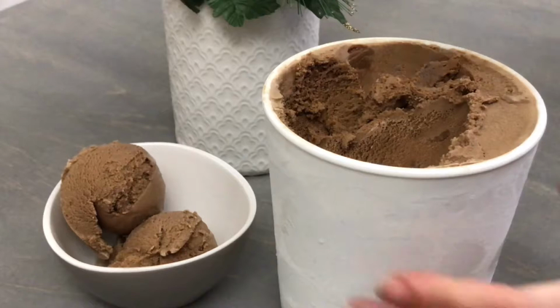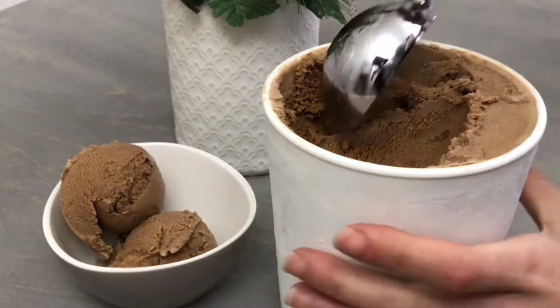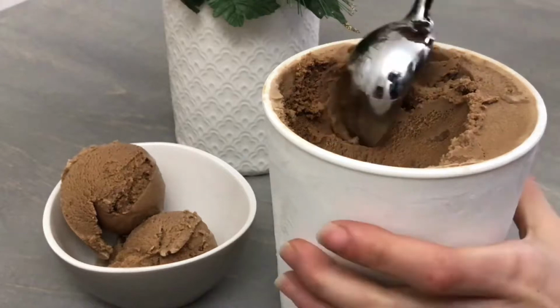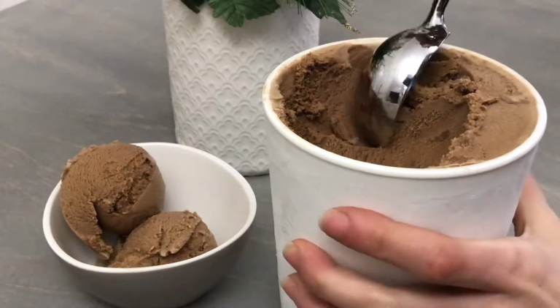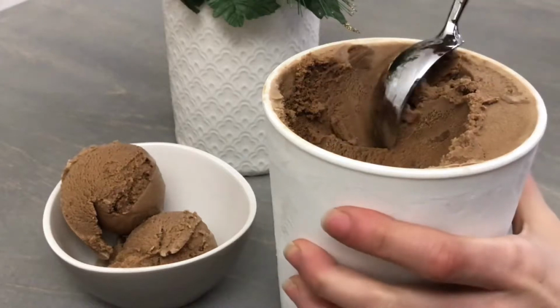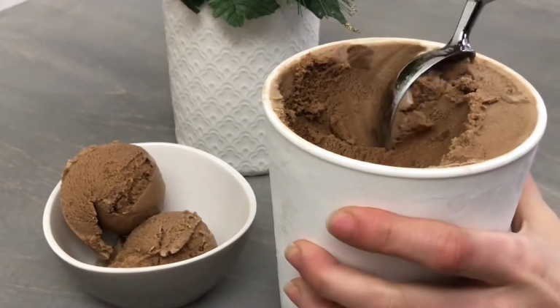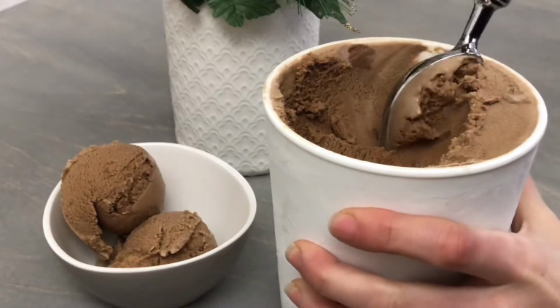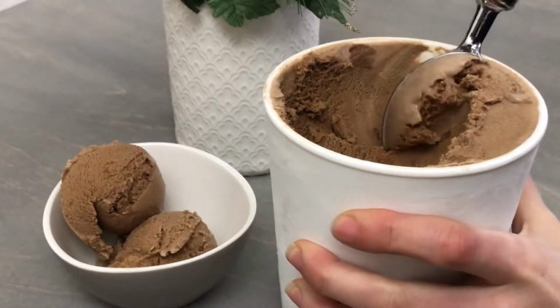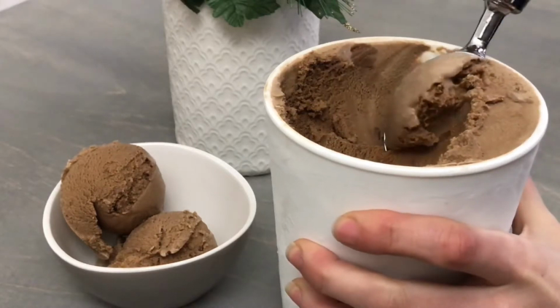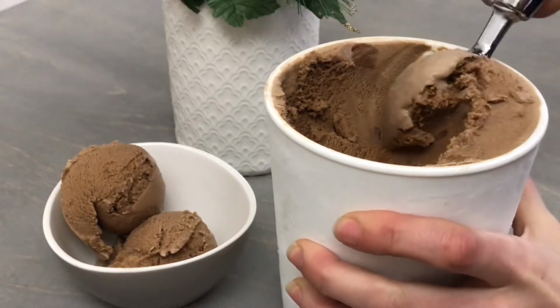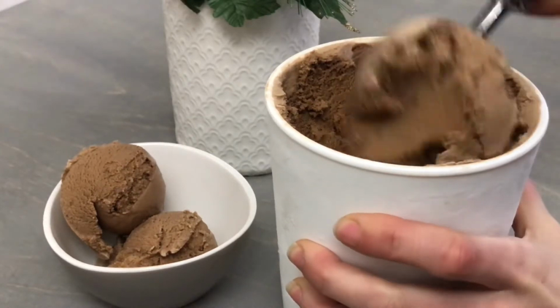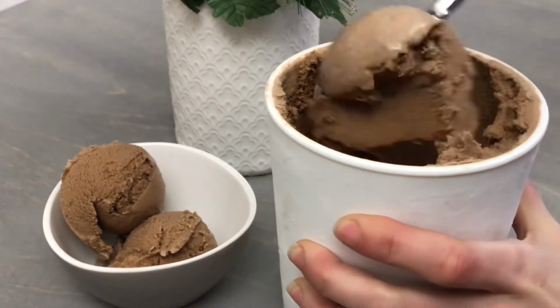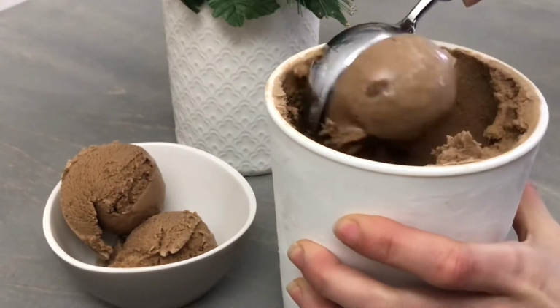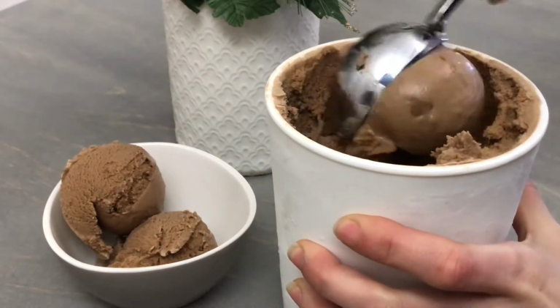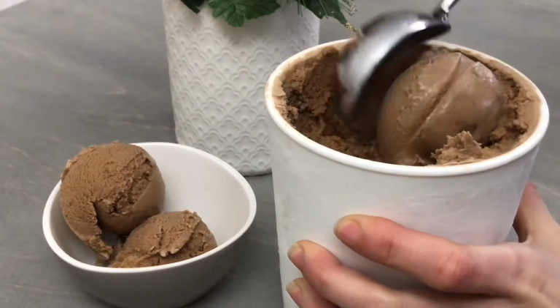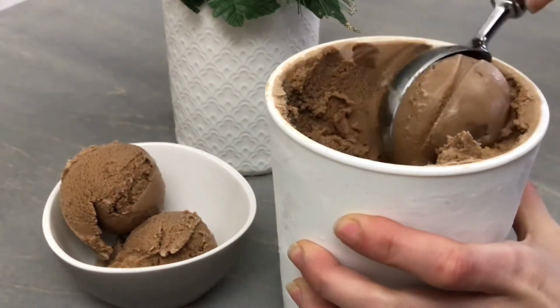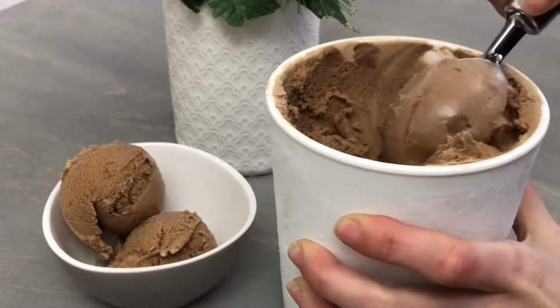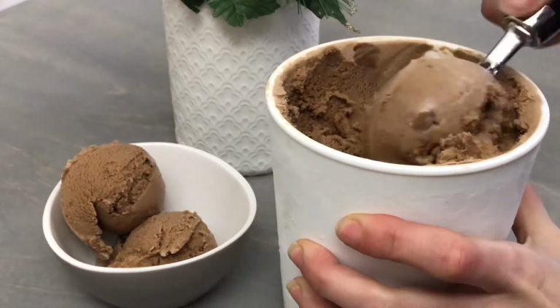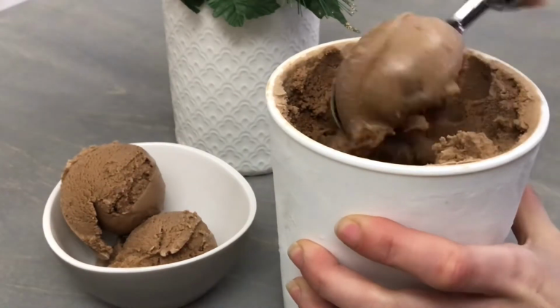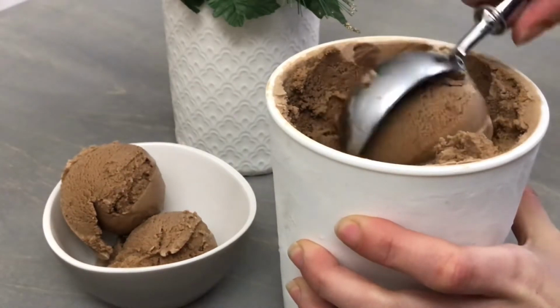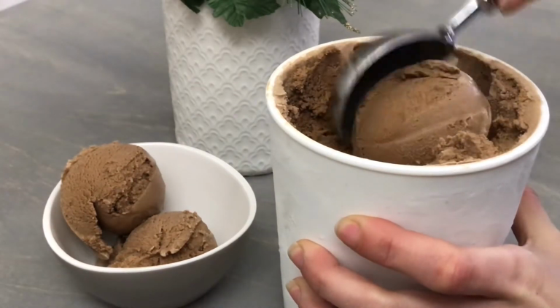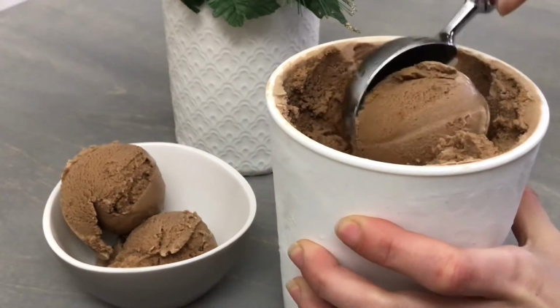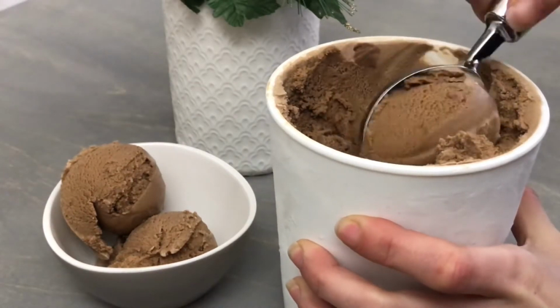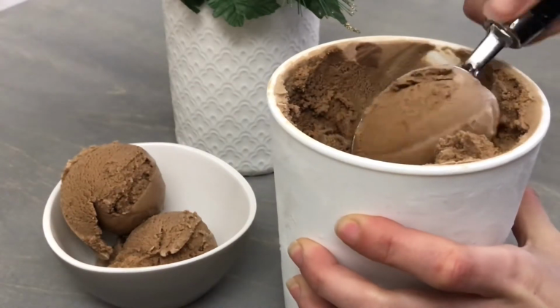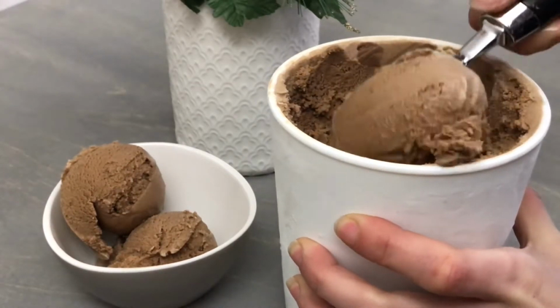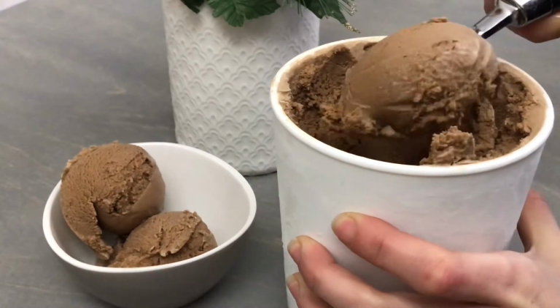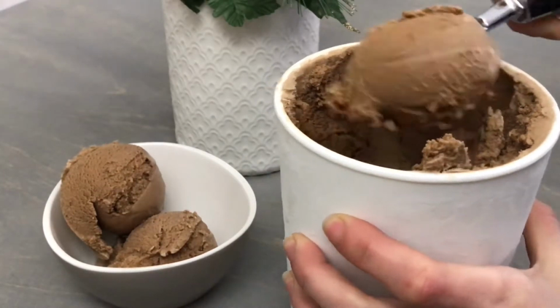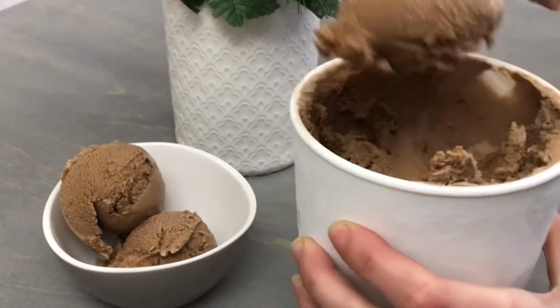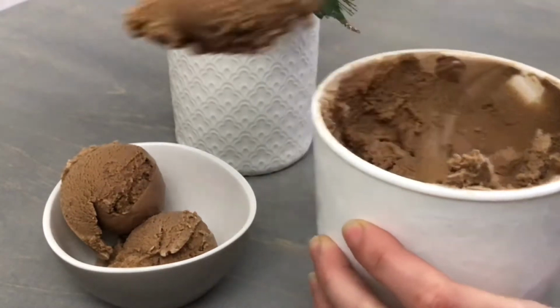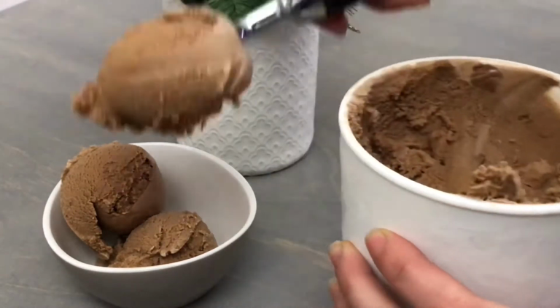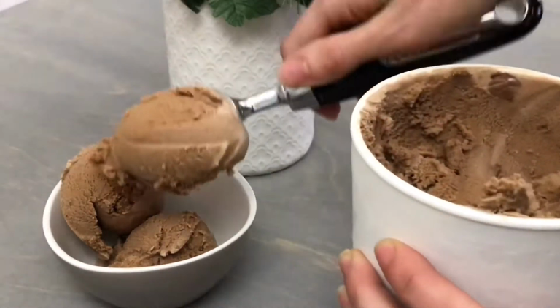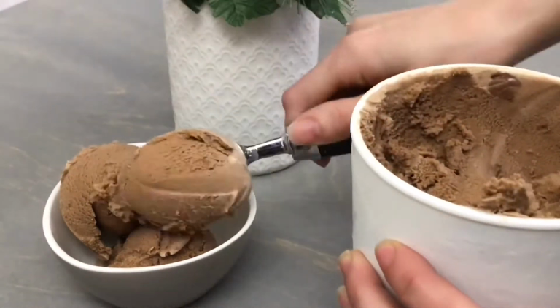Today's recipe is packed with festive flavours. We're making peppermint mocha ice cream.